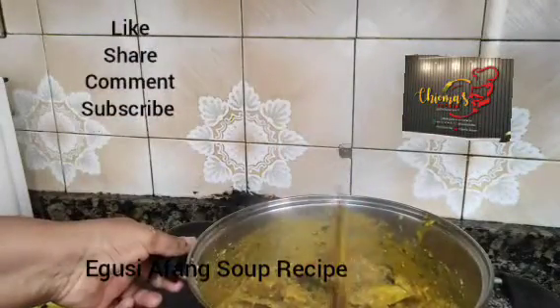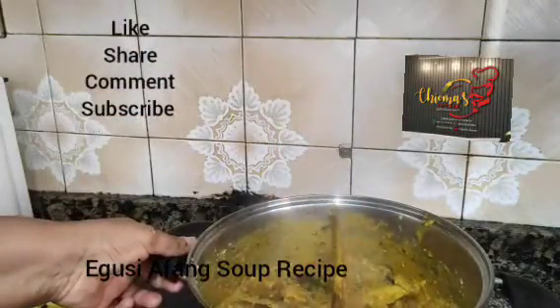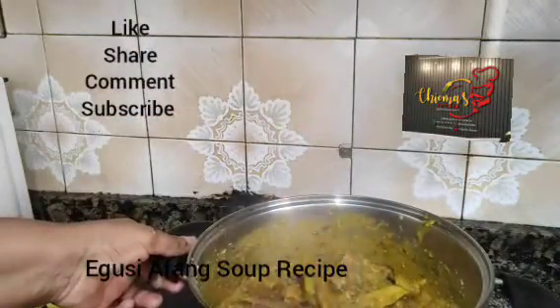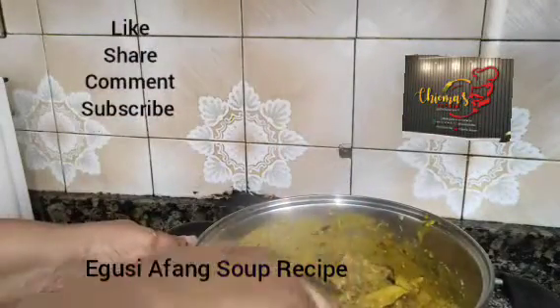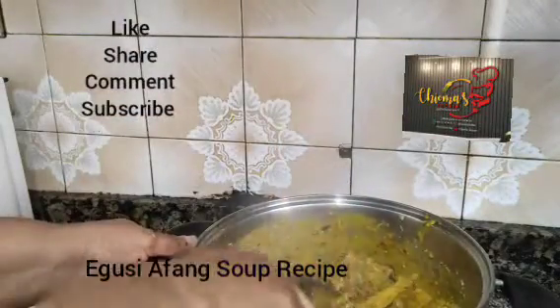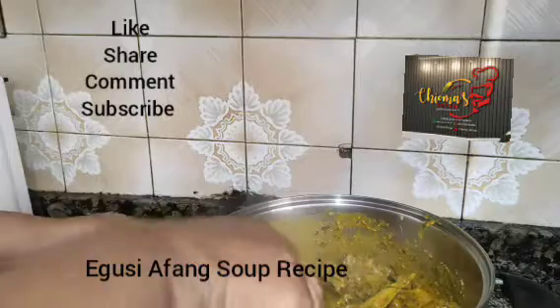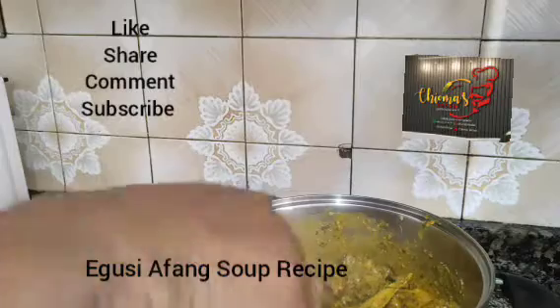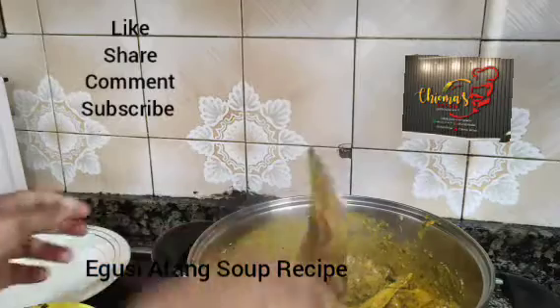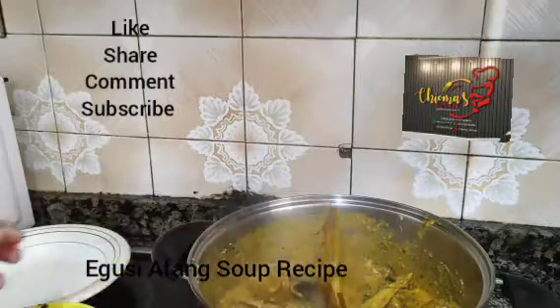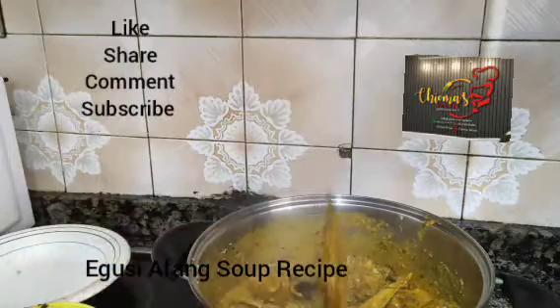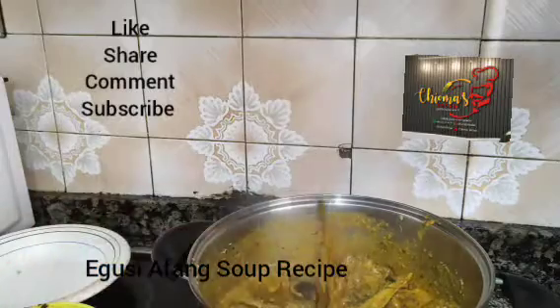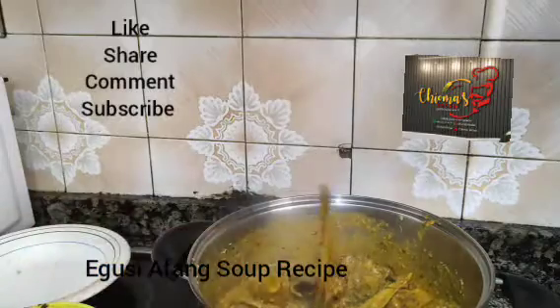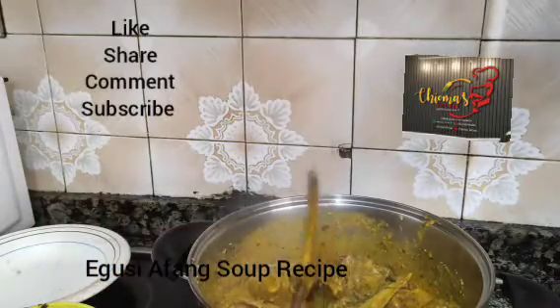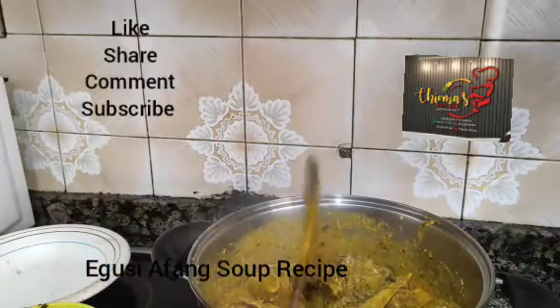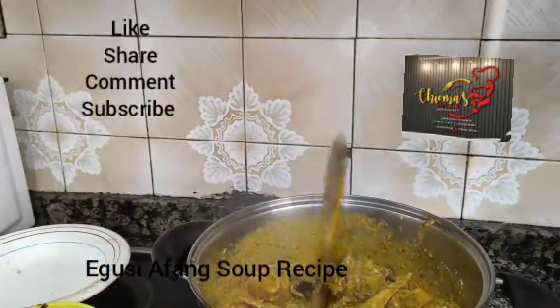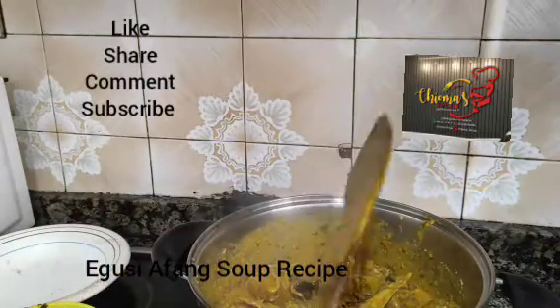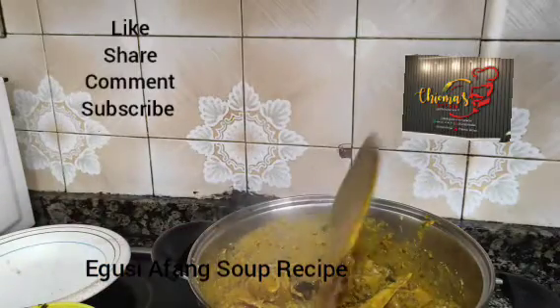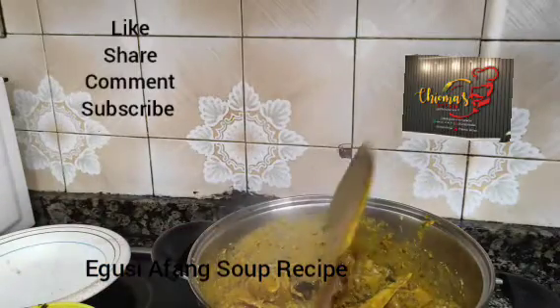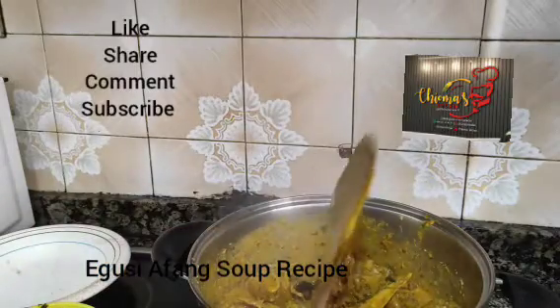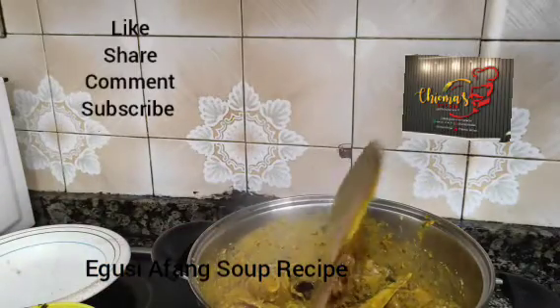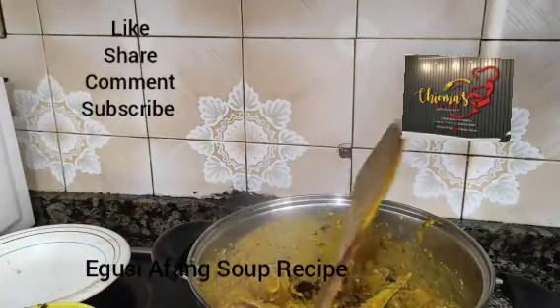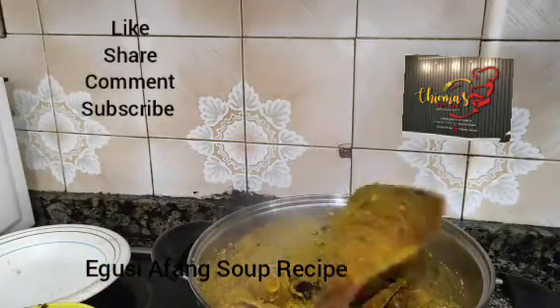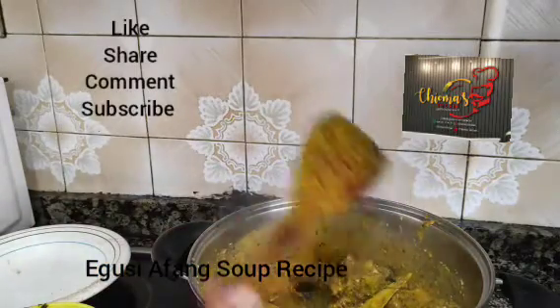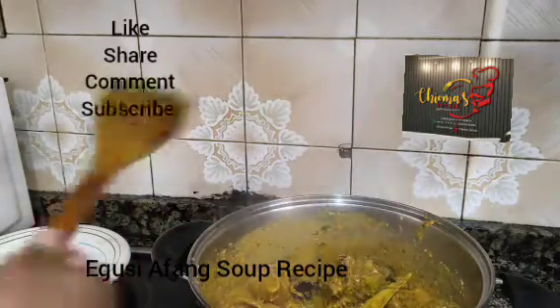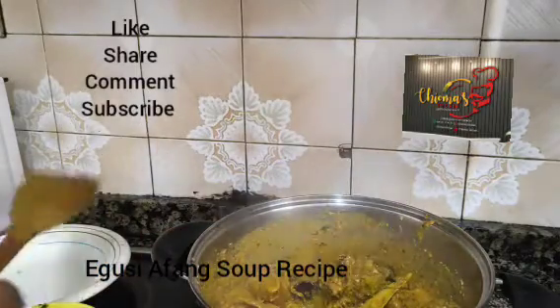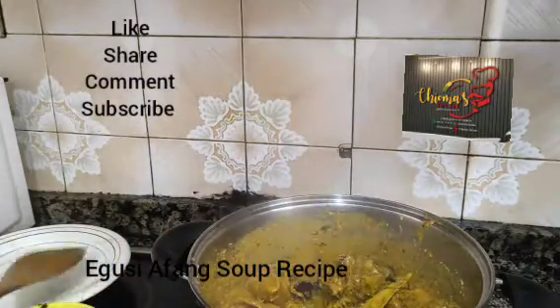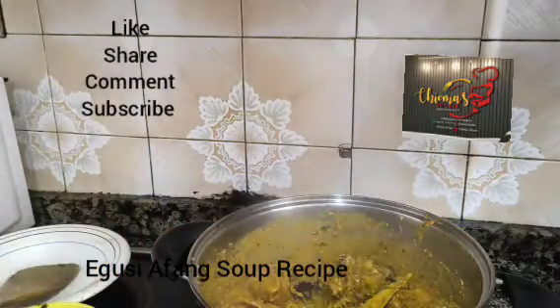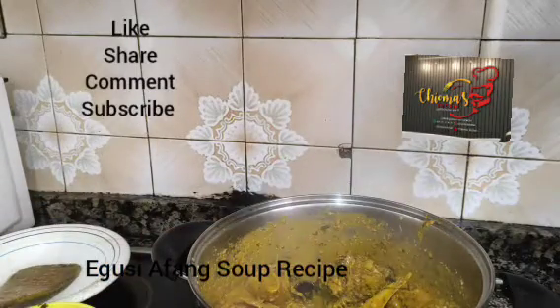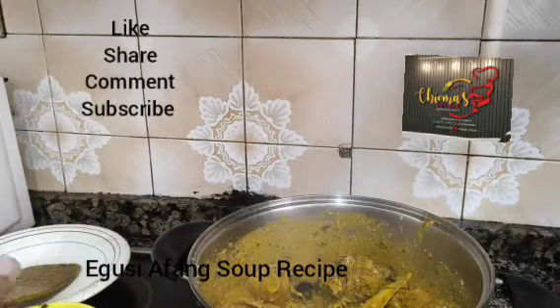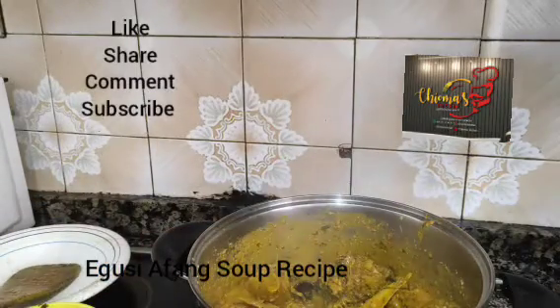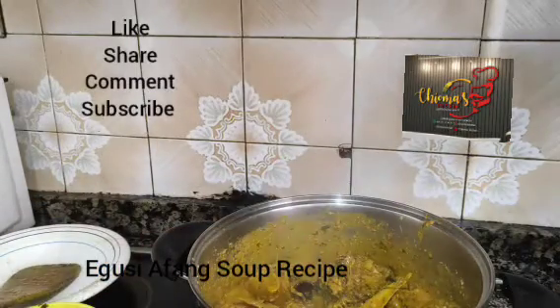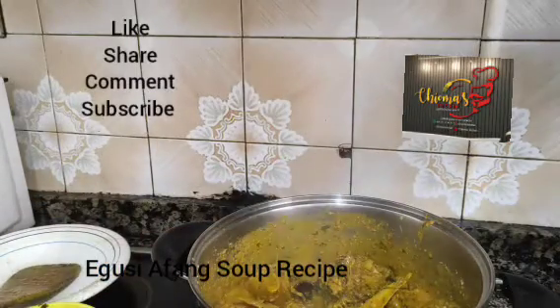We cover this — you see the face already. We cover this and allow it to cook.